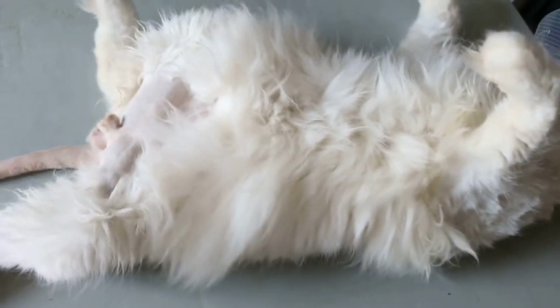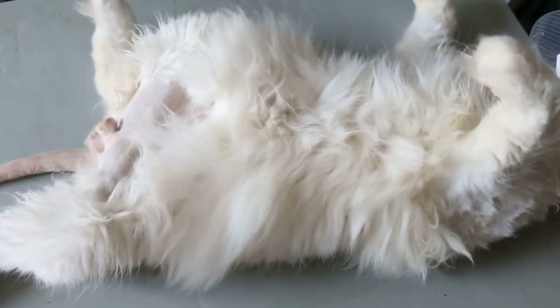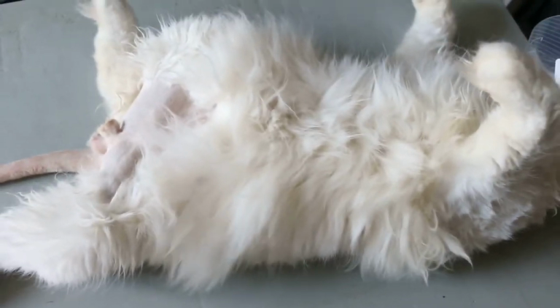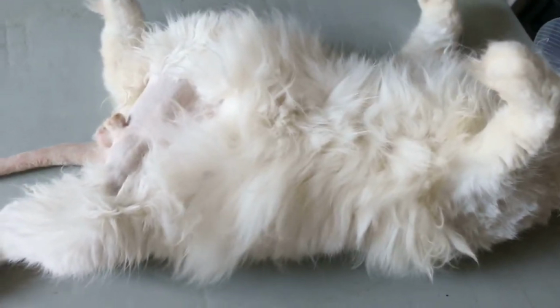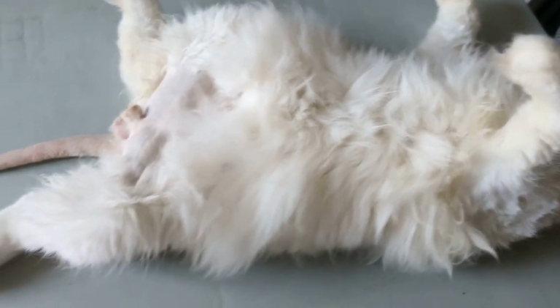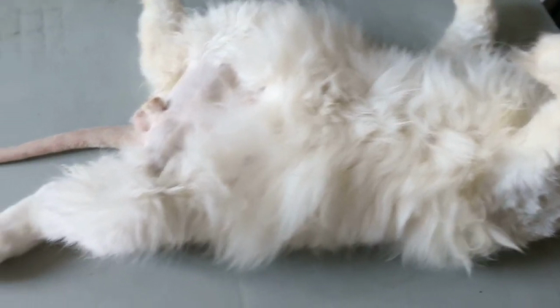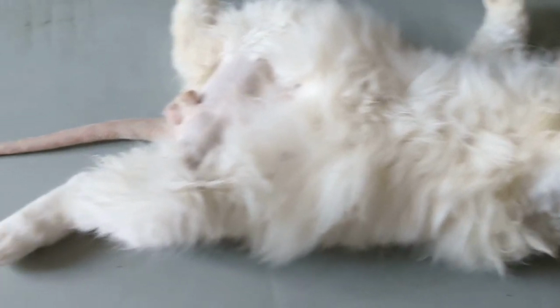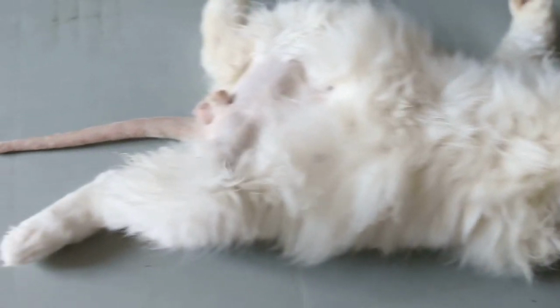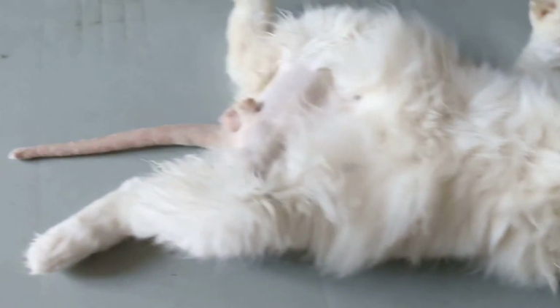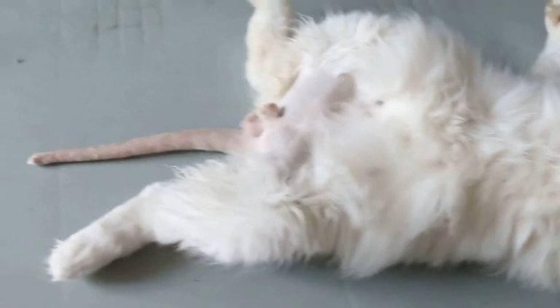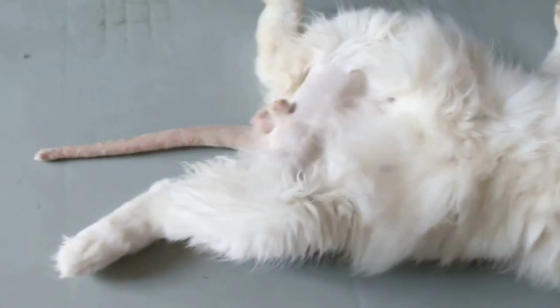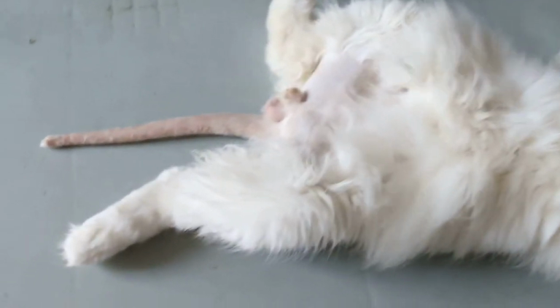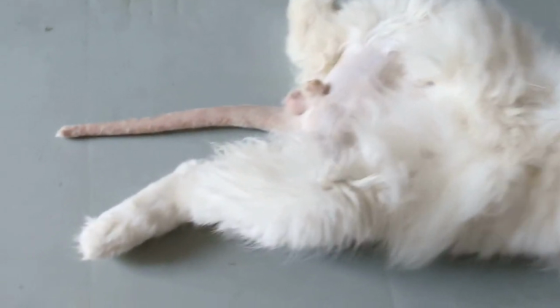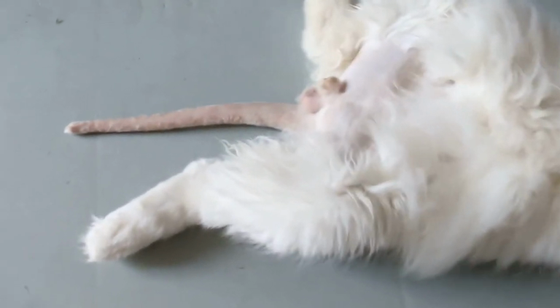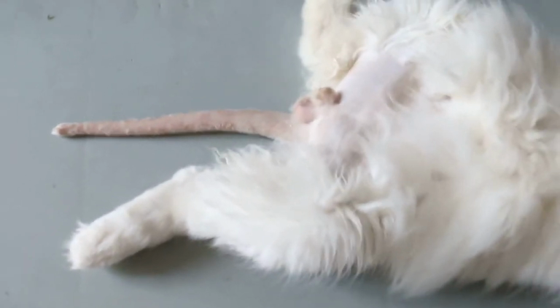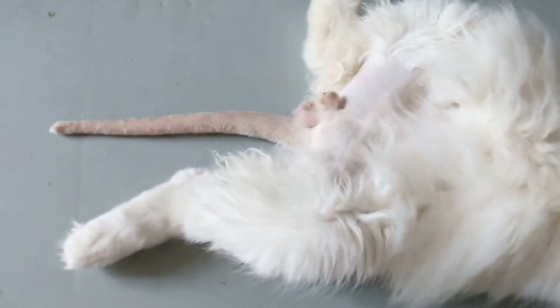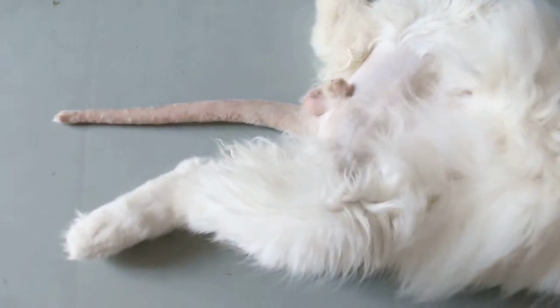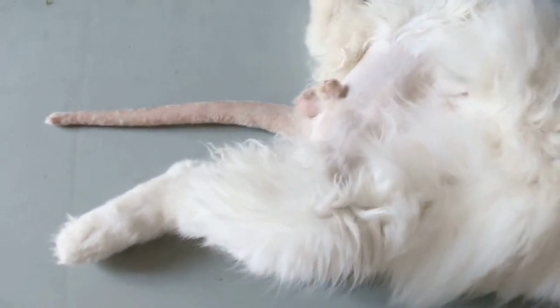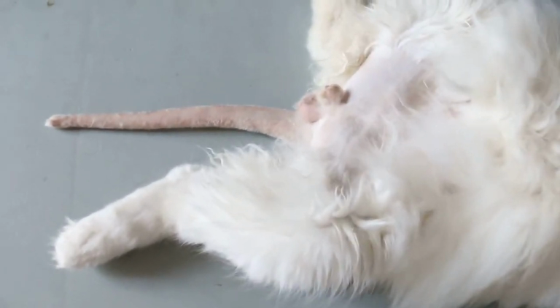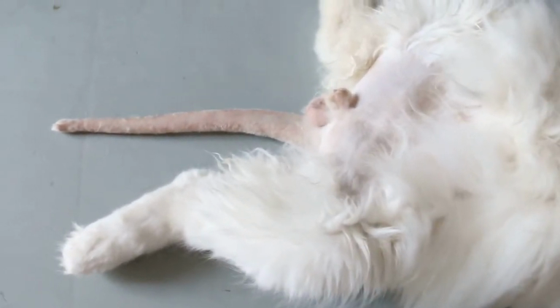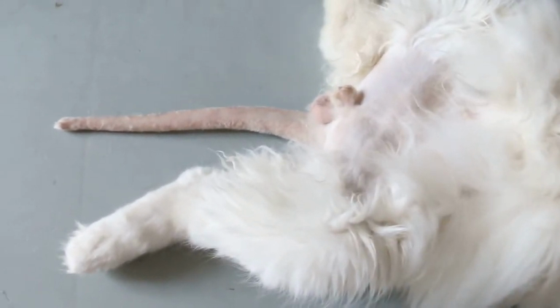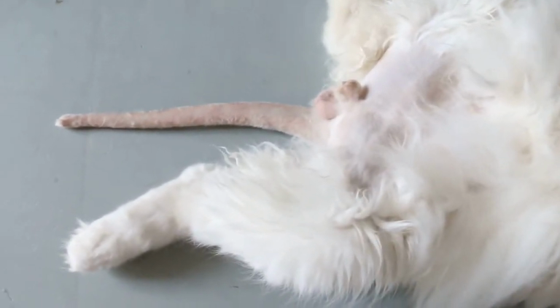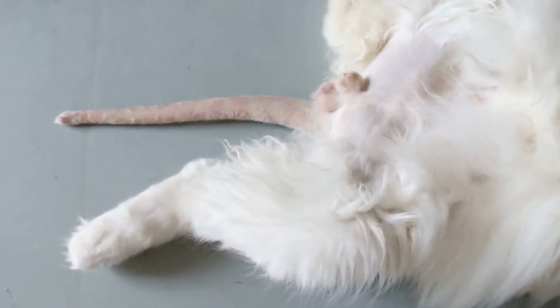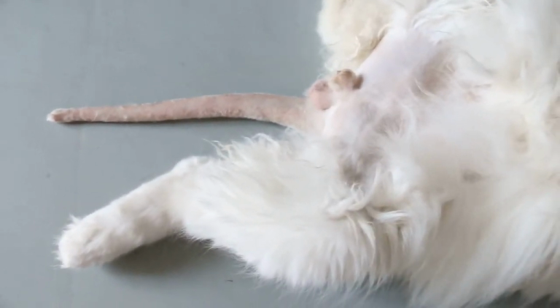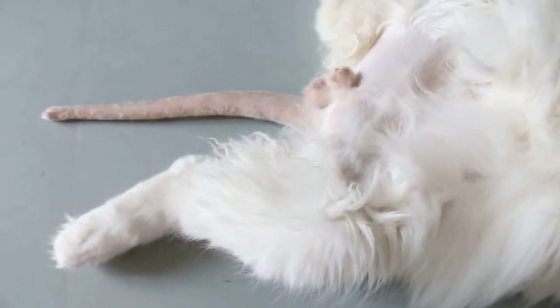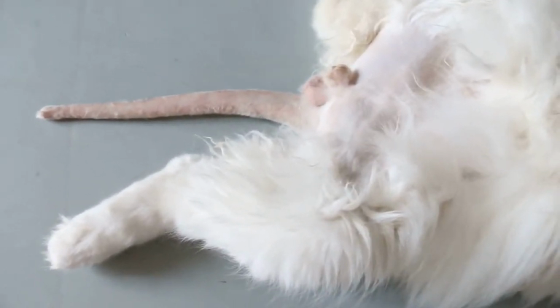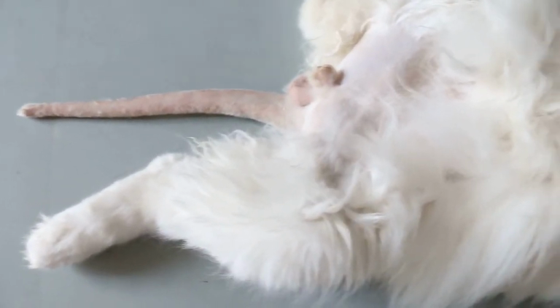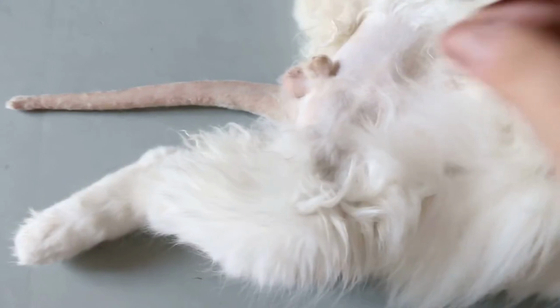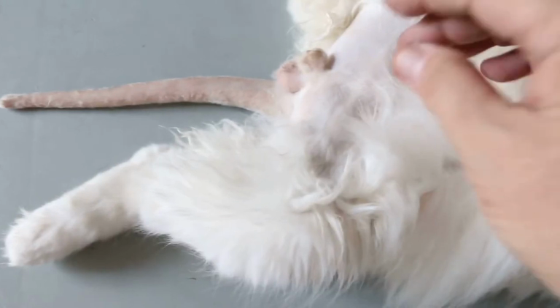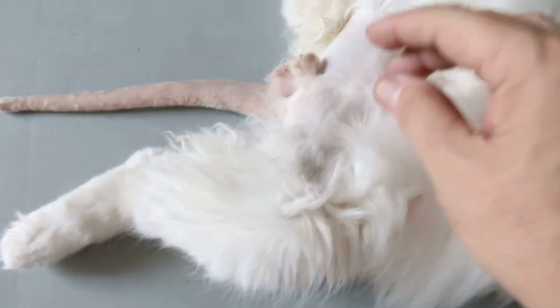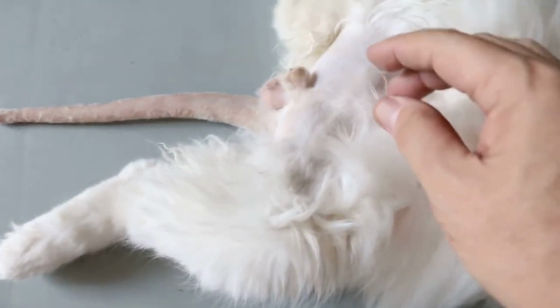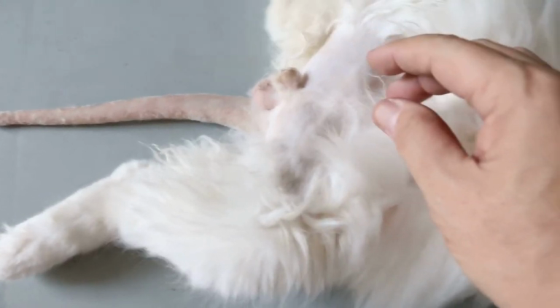This cat came in very angry, hissing at the owner, hissing at the vet this morning.